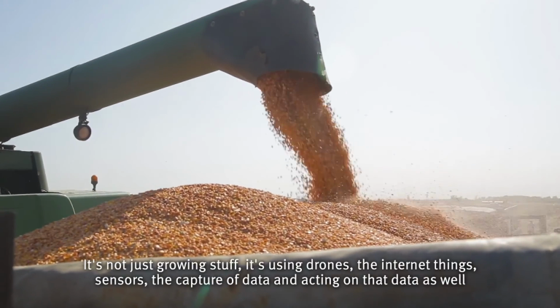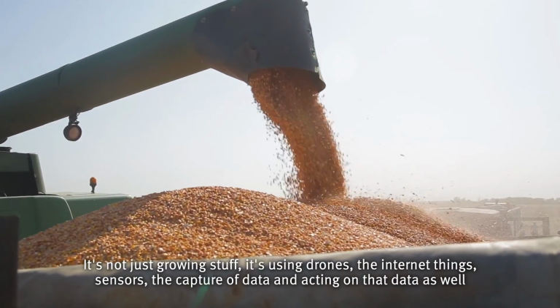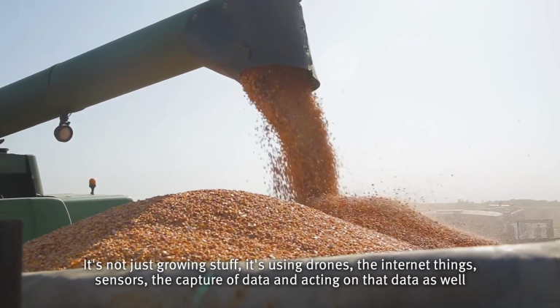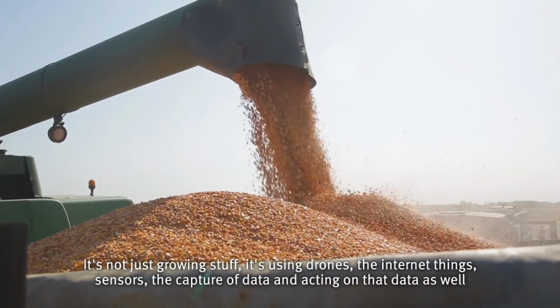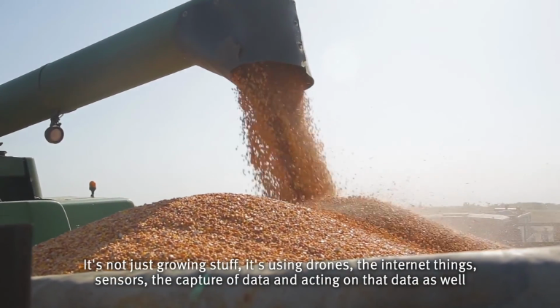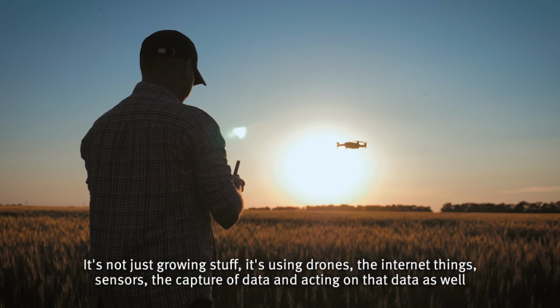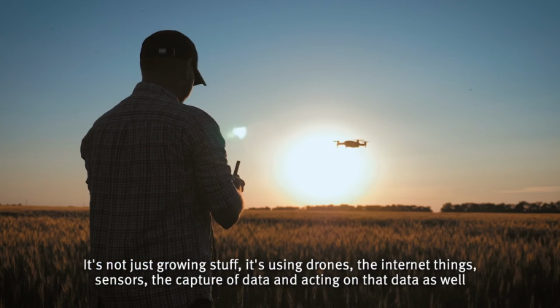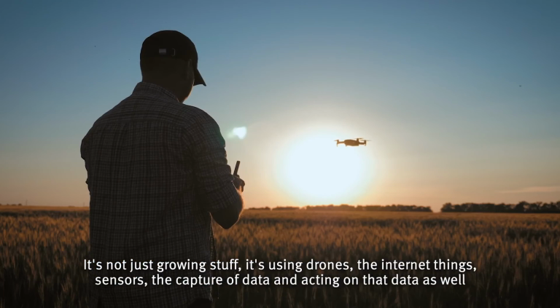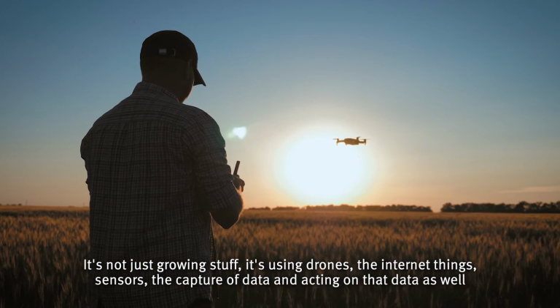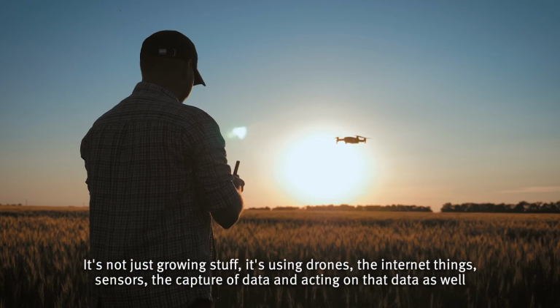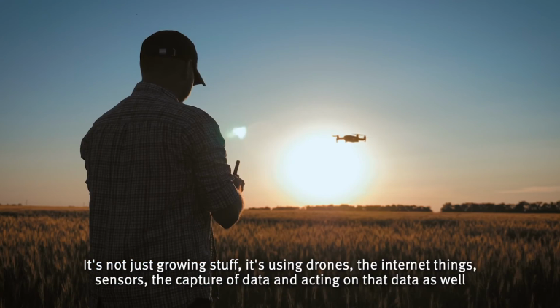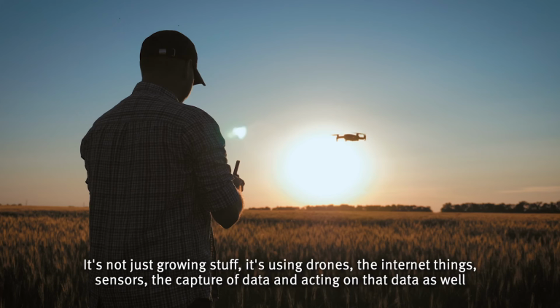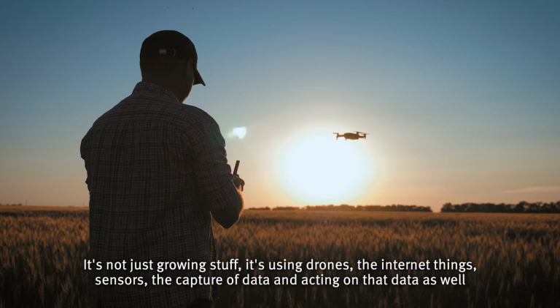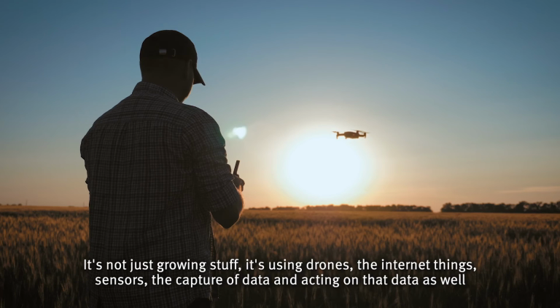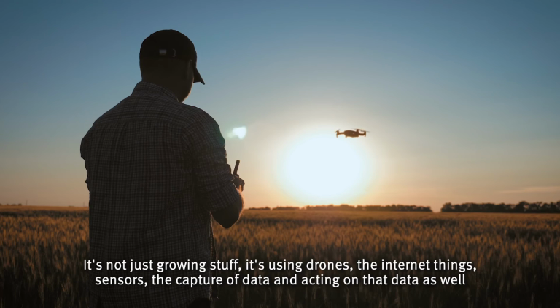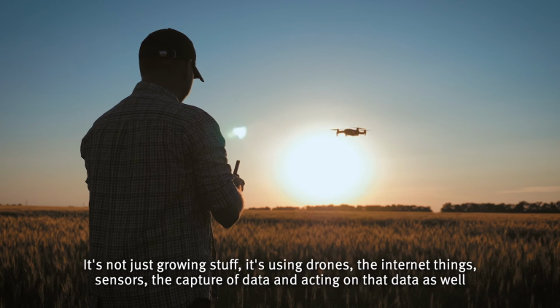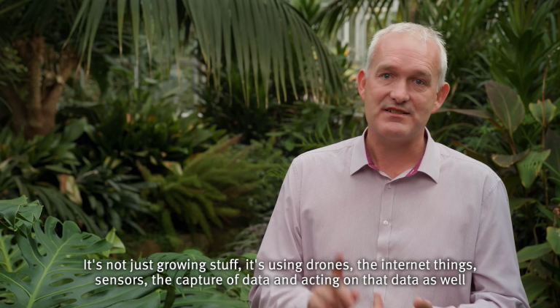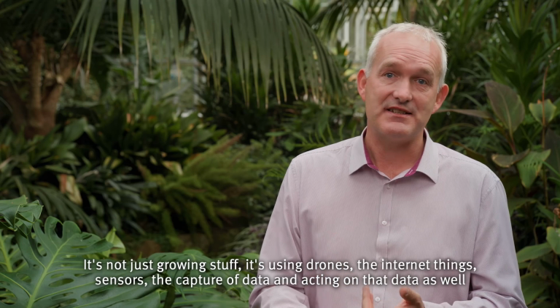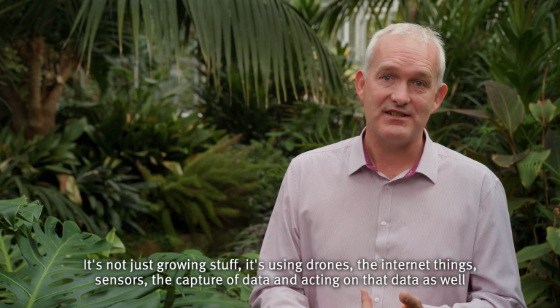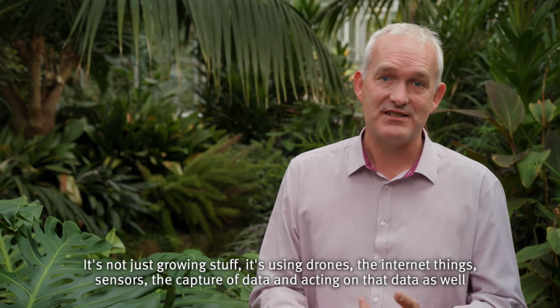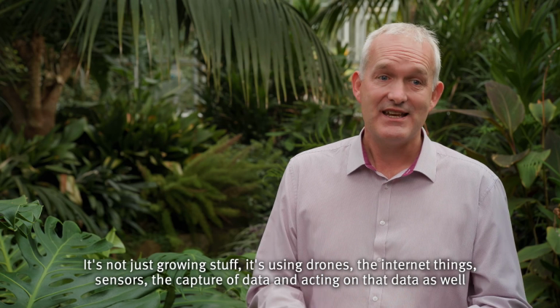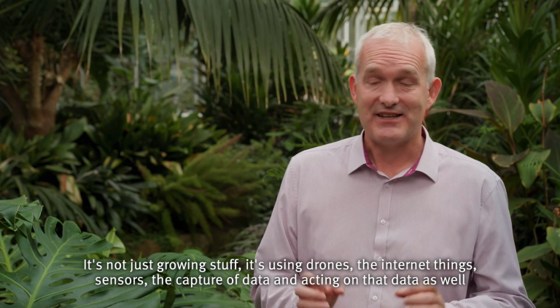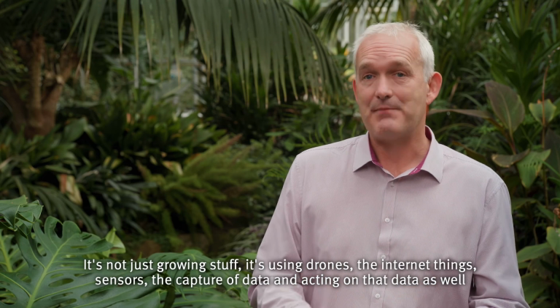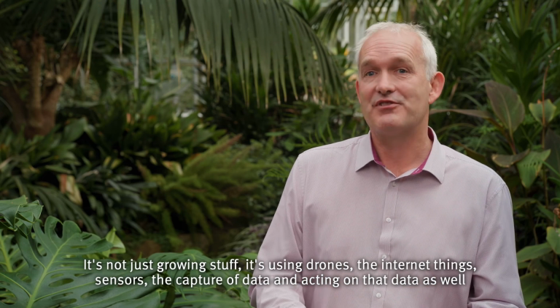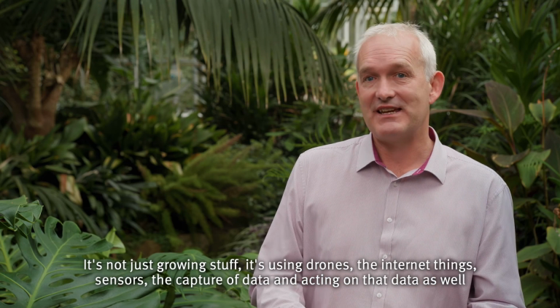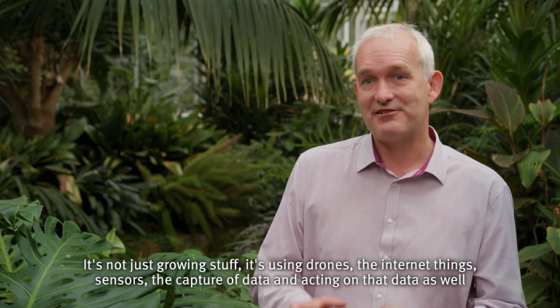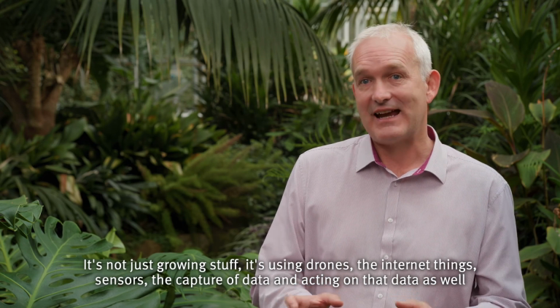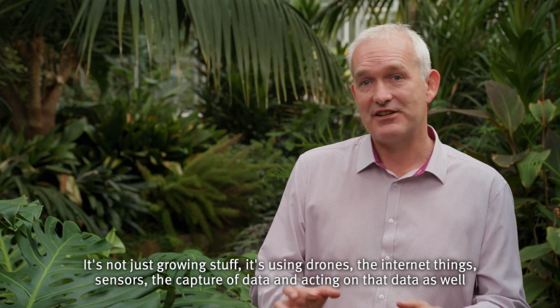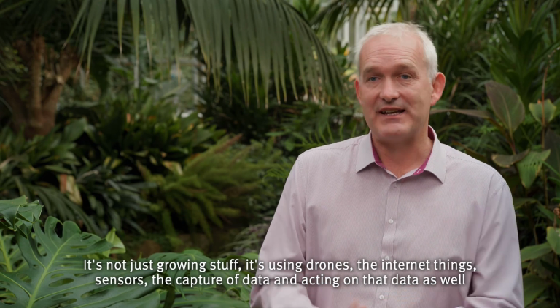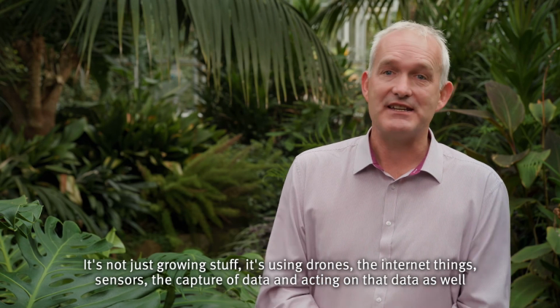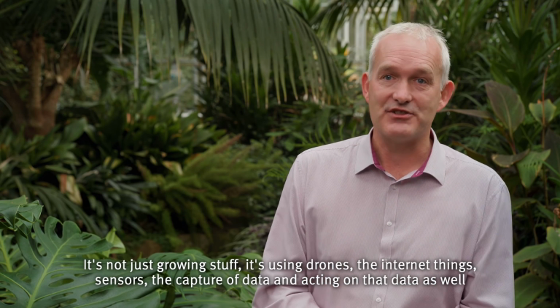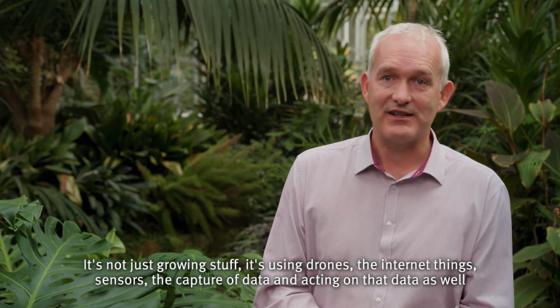It's not just growing stuff — it's using drones, the internet of things, sensors, the capture of data and acting on that data as well.